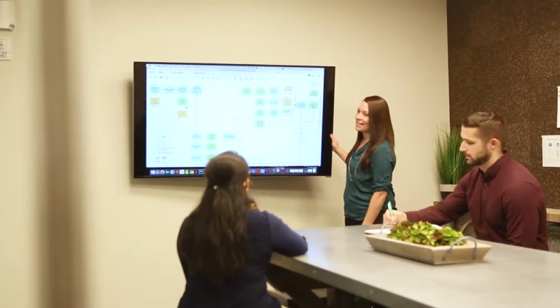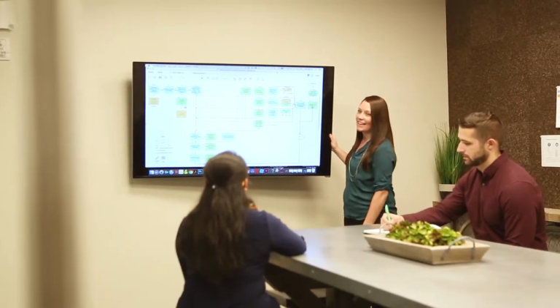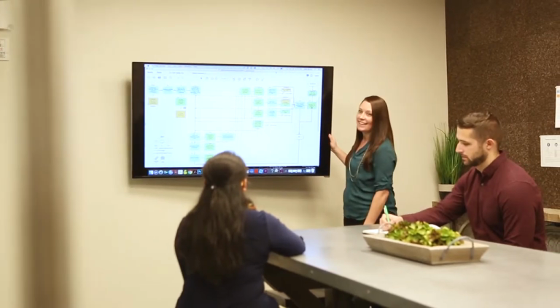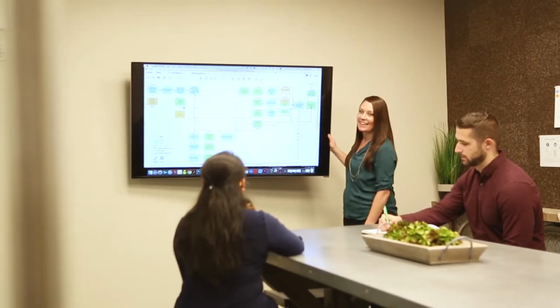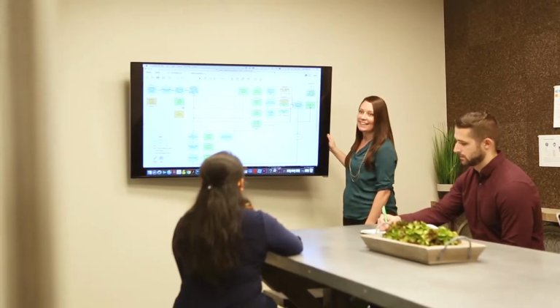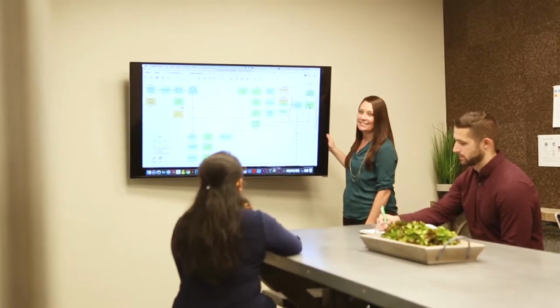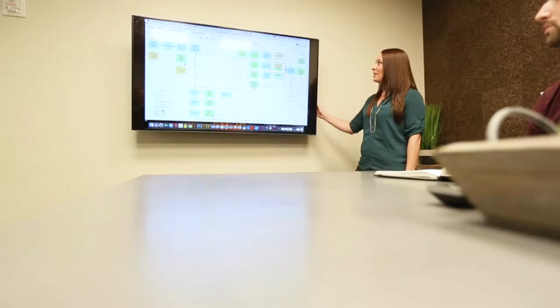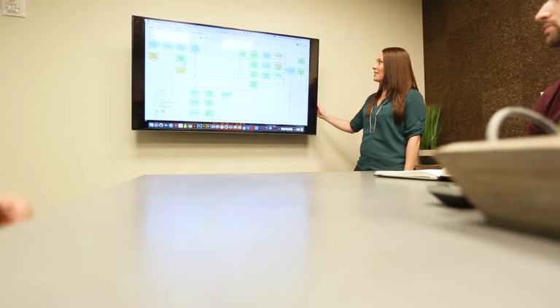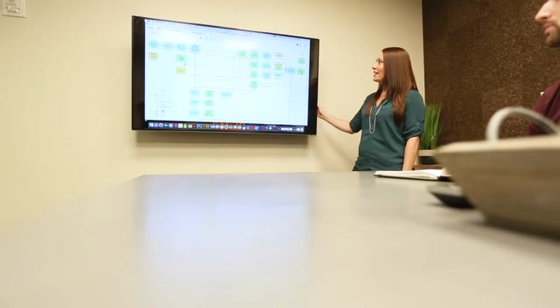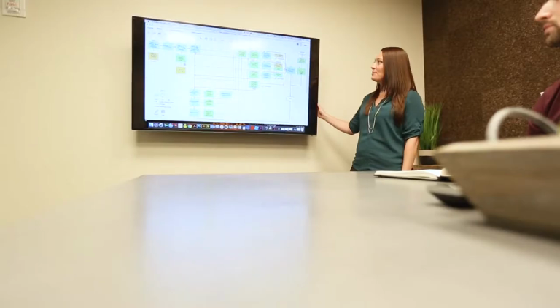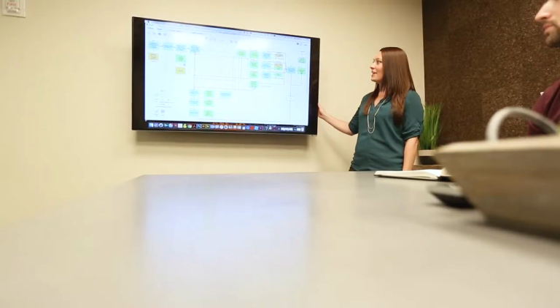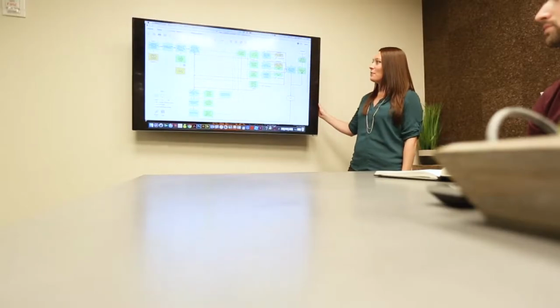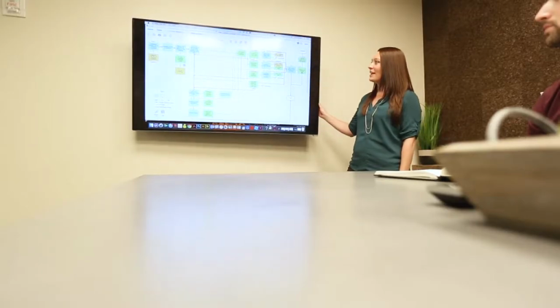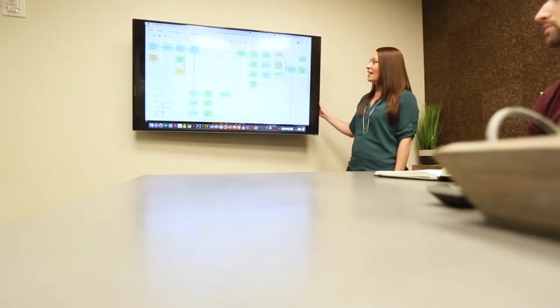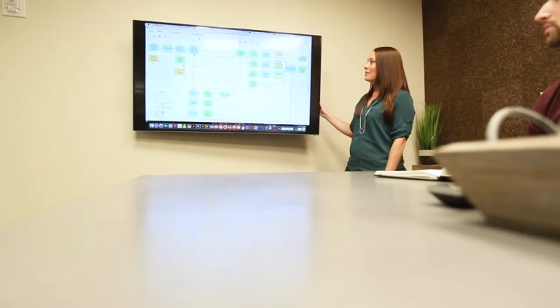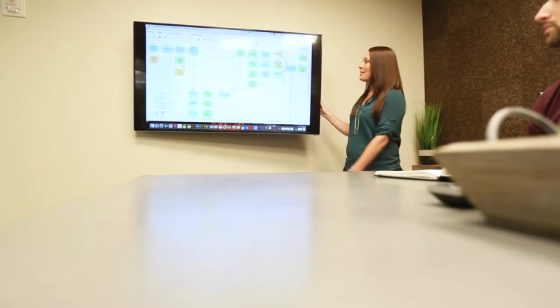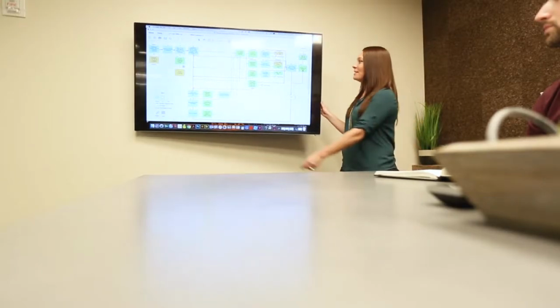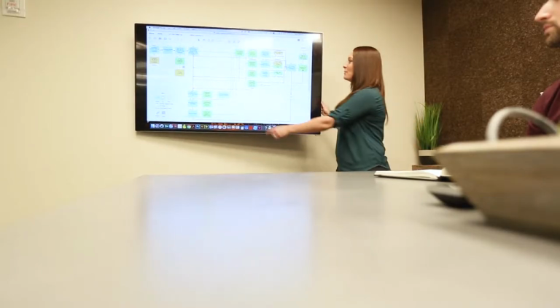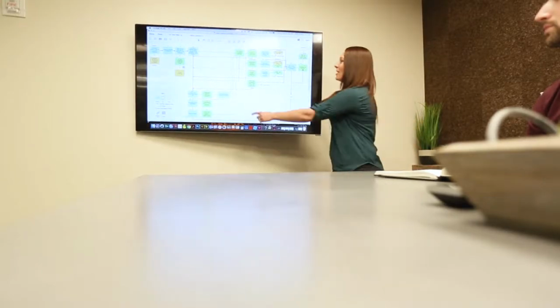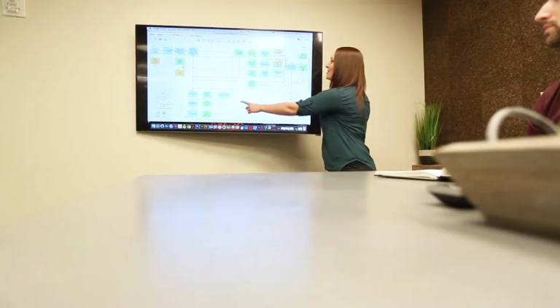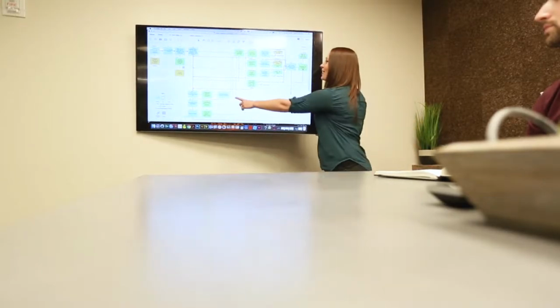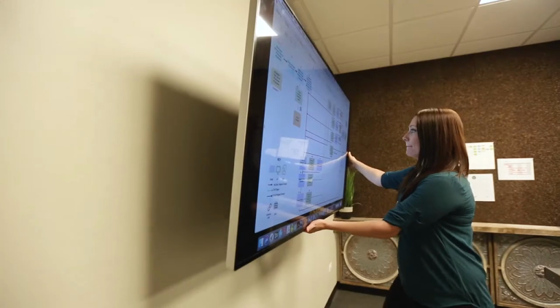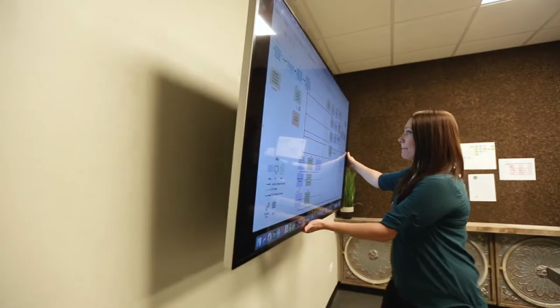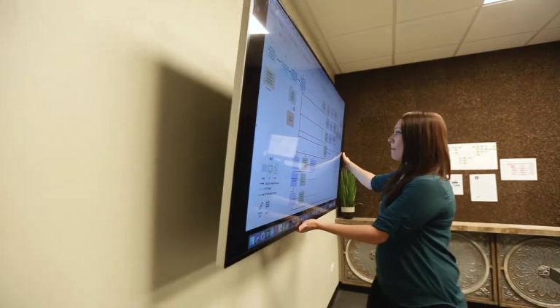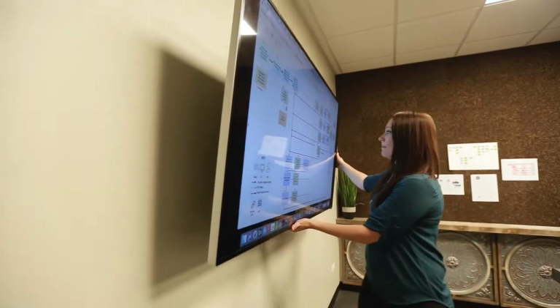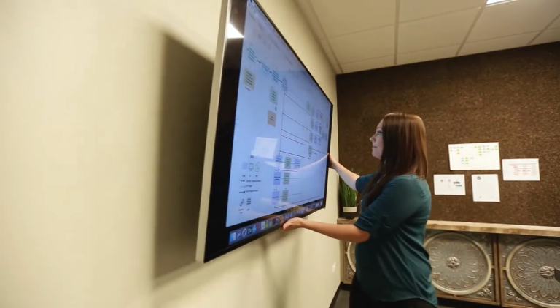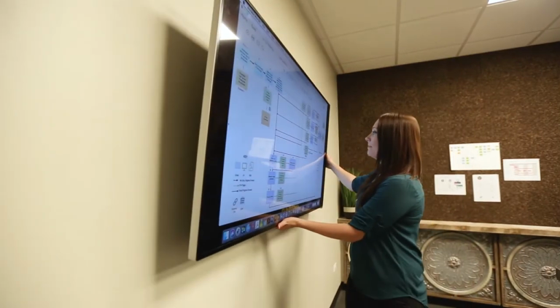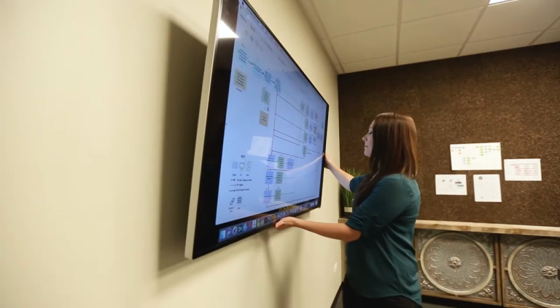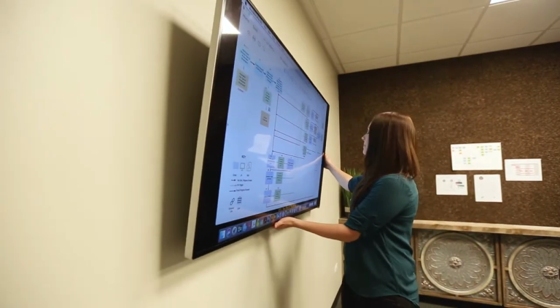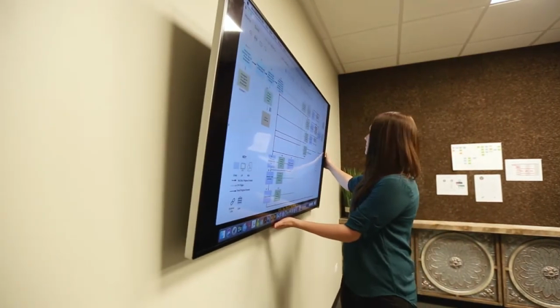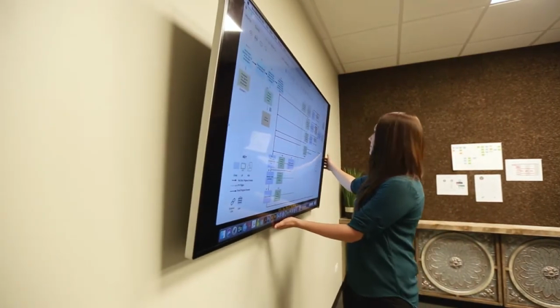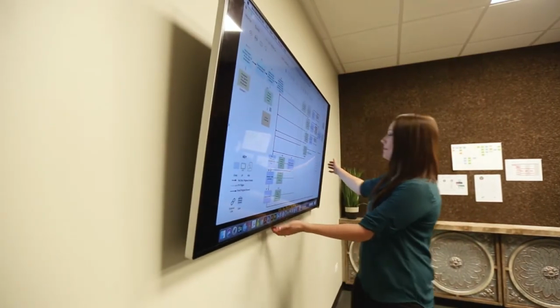Effortlessly adjust your monitors for easy screen sharing, then tuck them back into place for a clutter-free workspace.